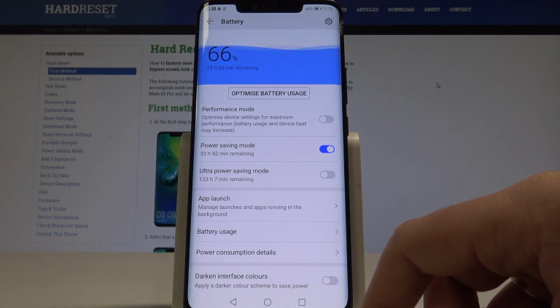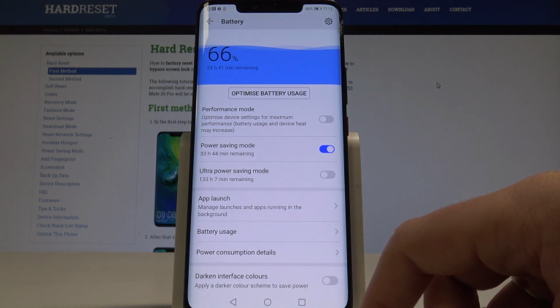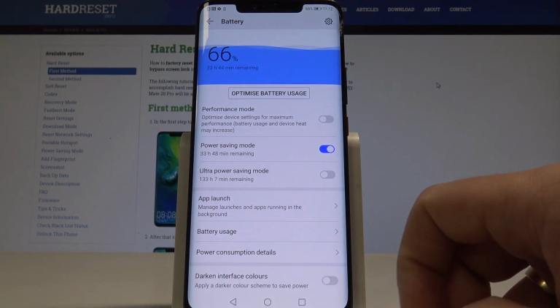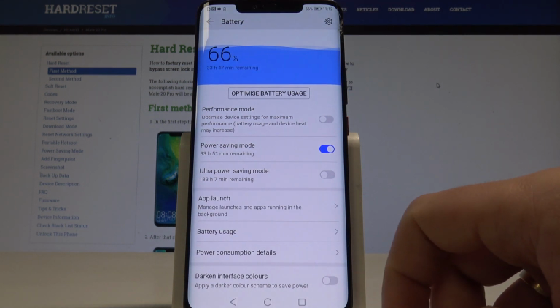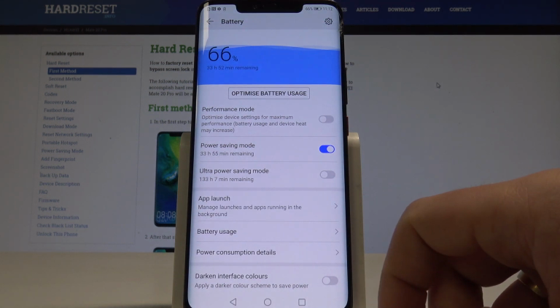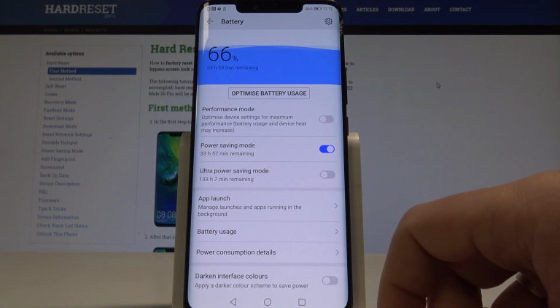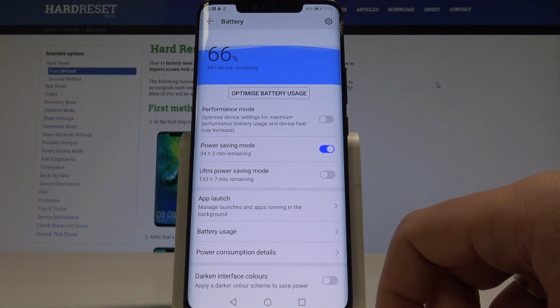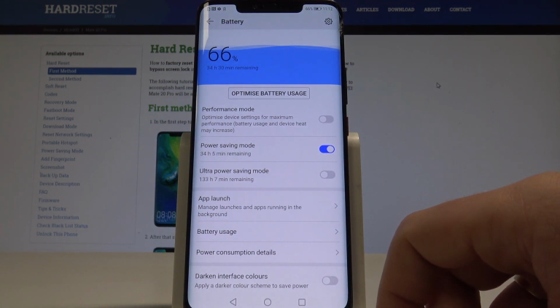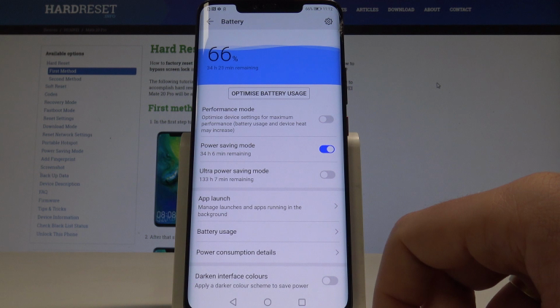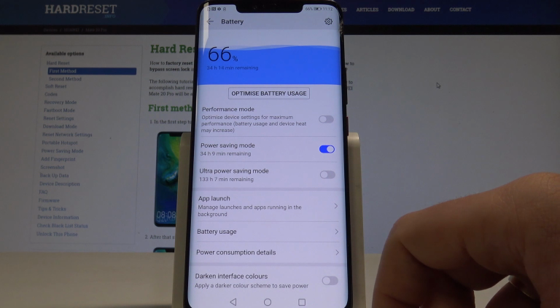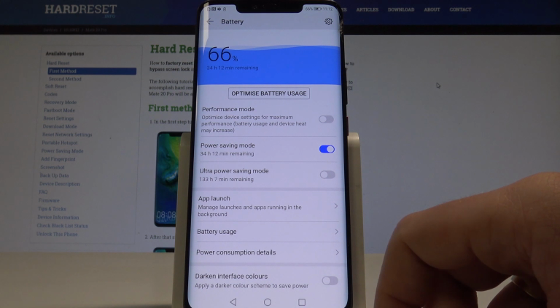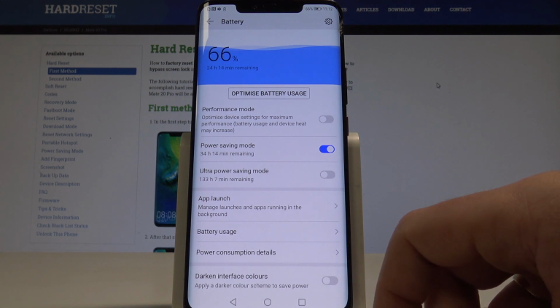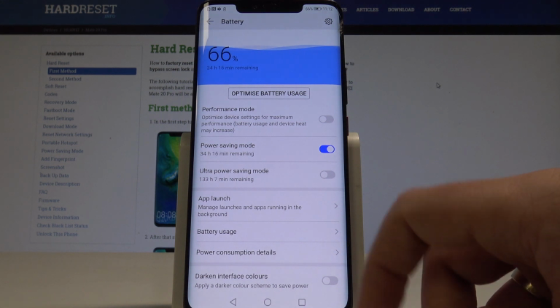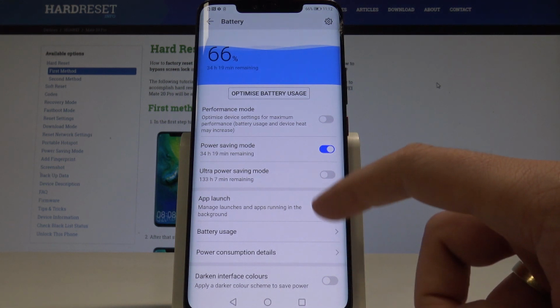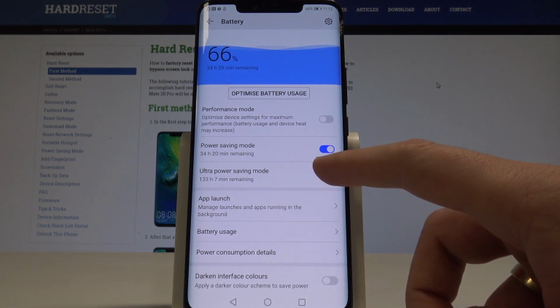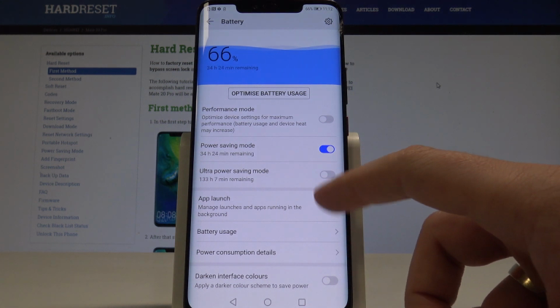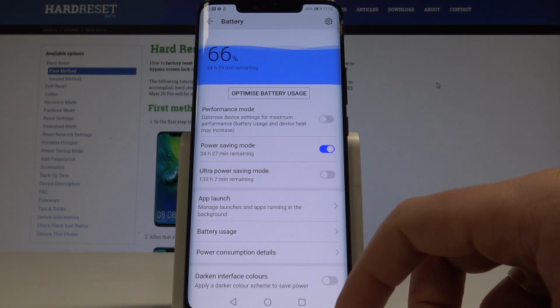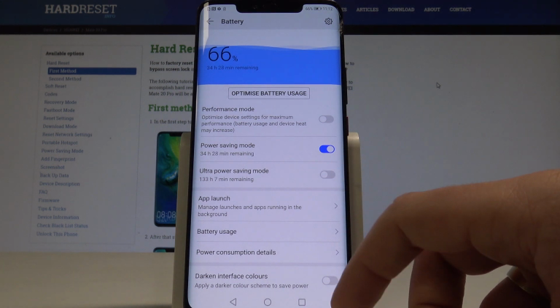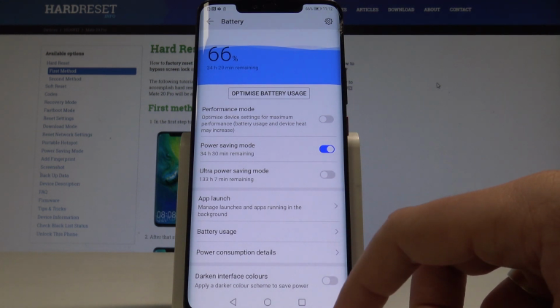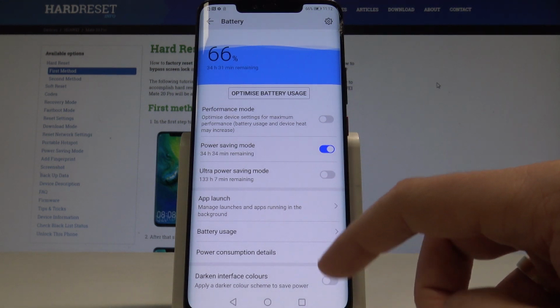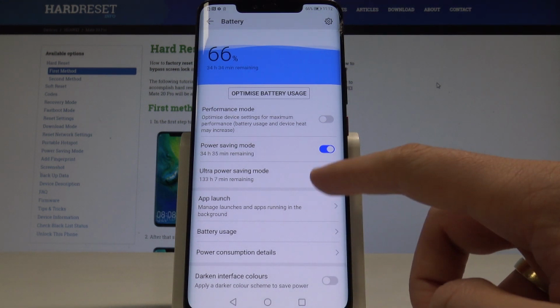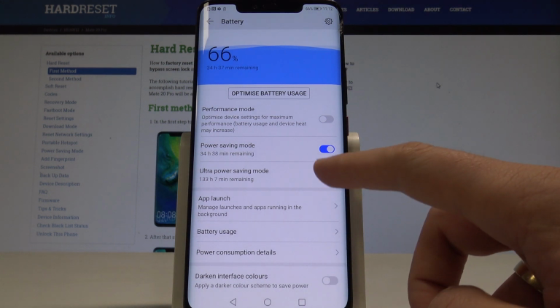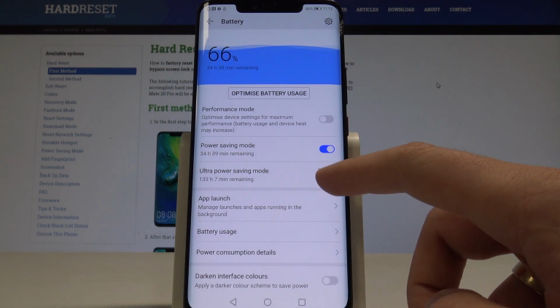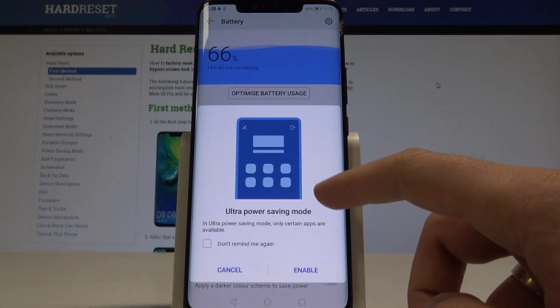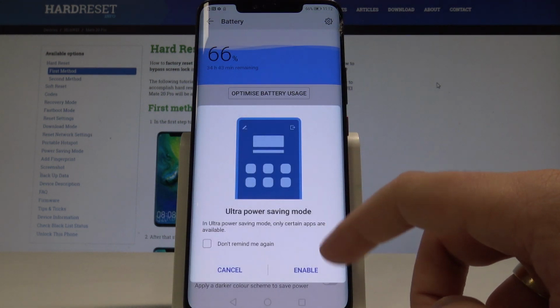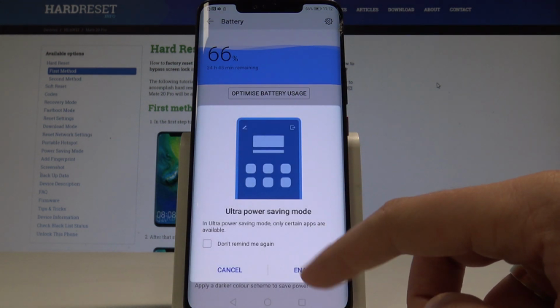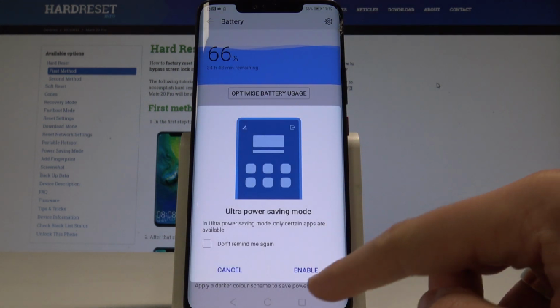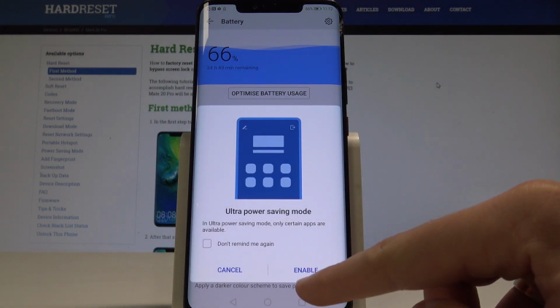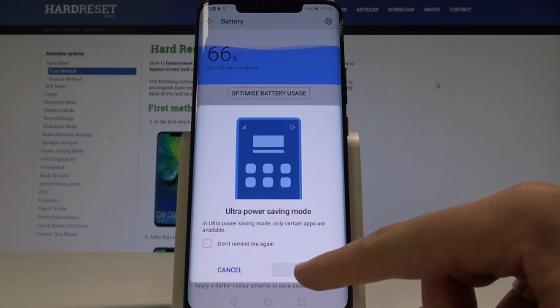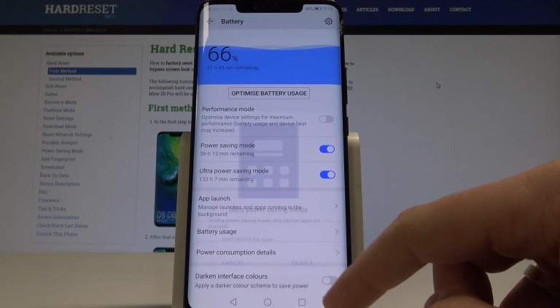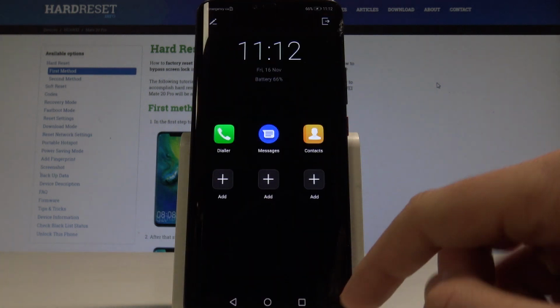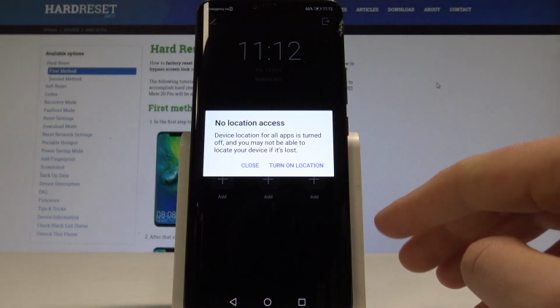Now you can use your device longer. You may also use Ultra Power Saving Mode, which is the most restrictive mode. Tap Enable.